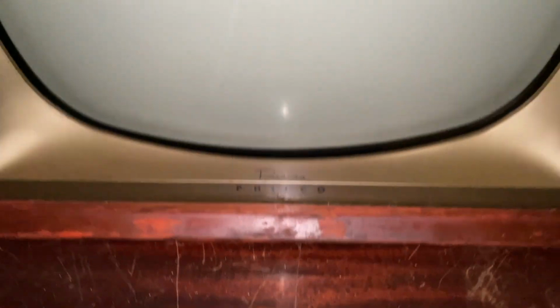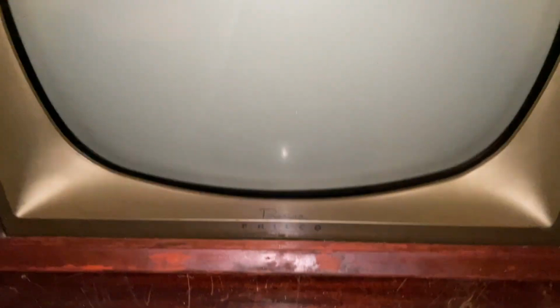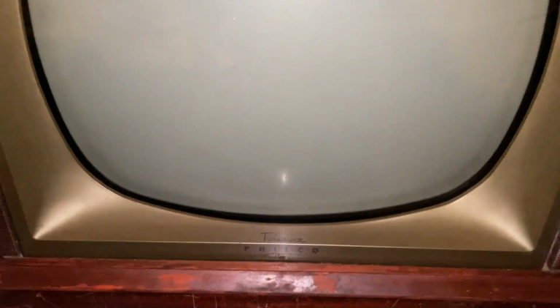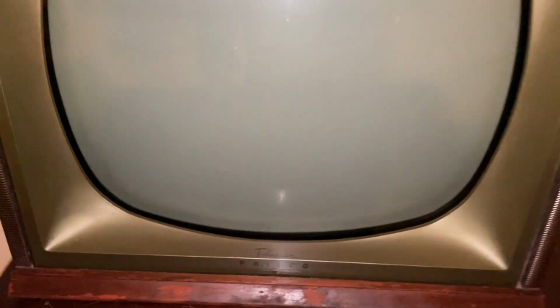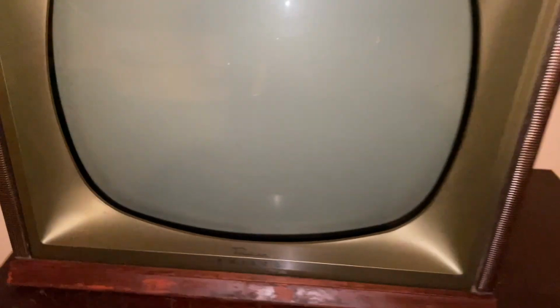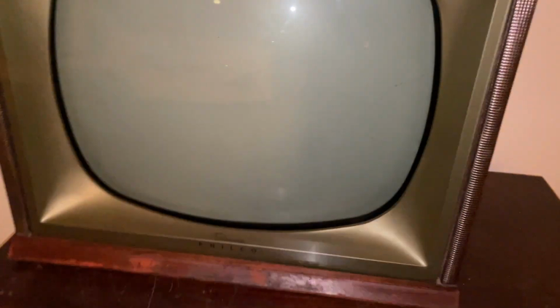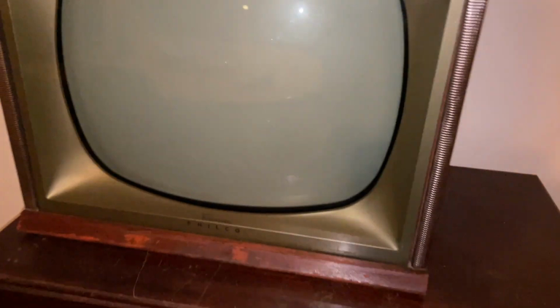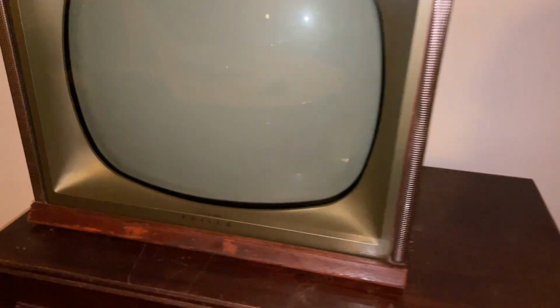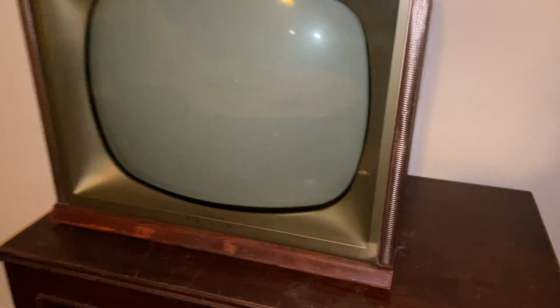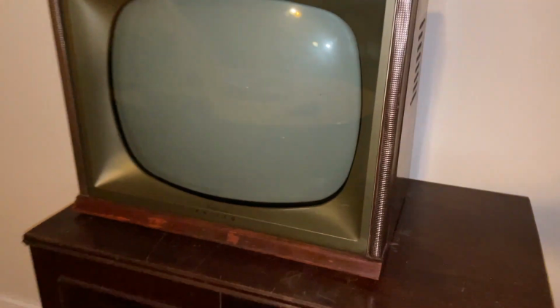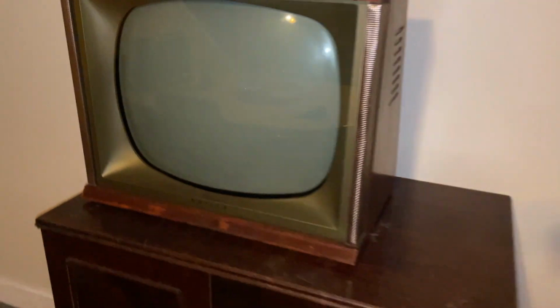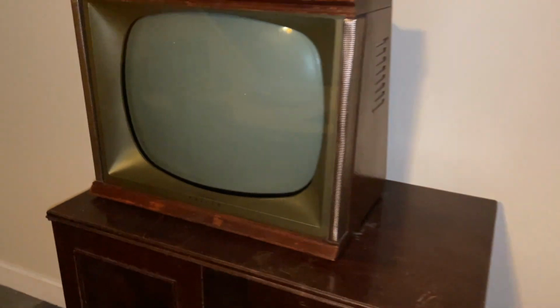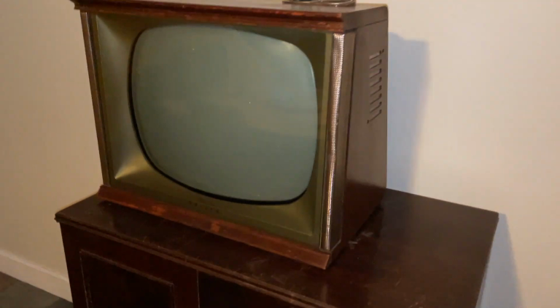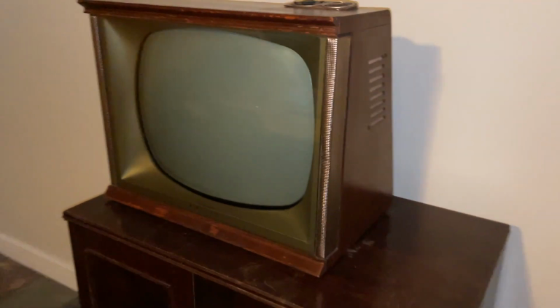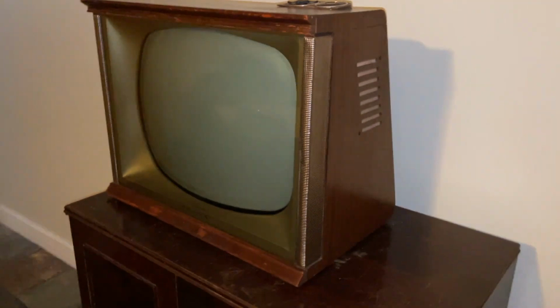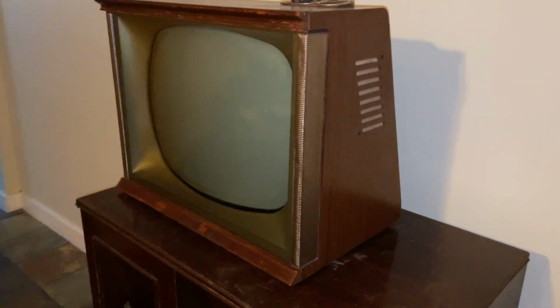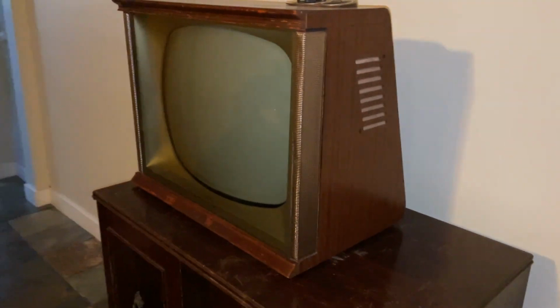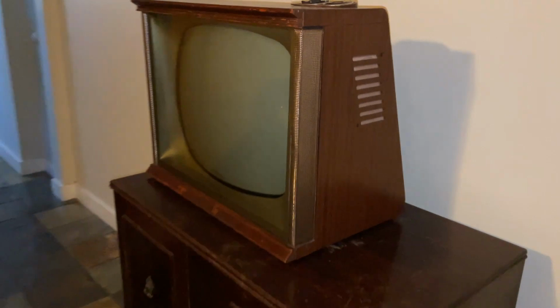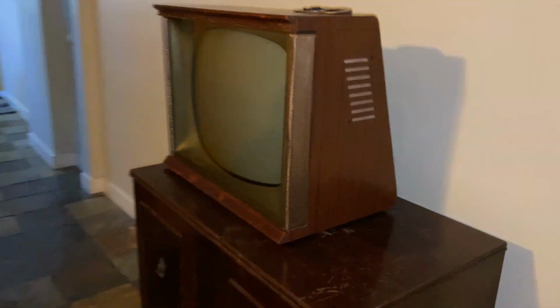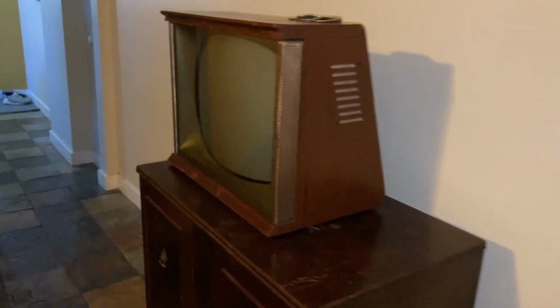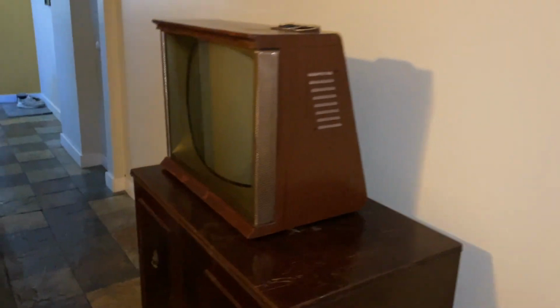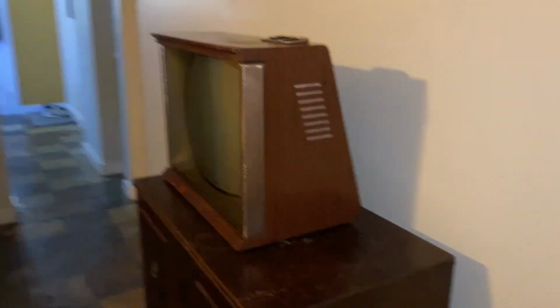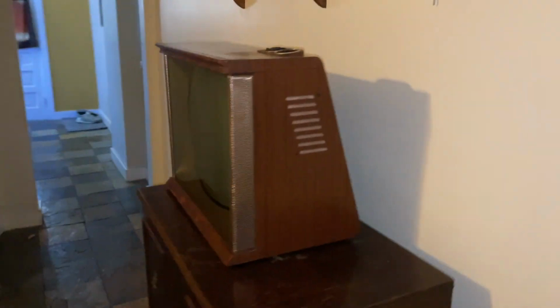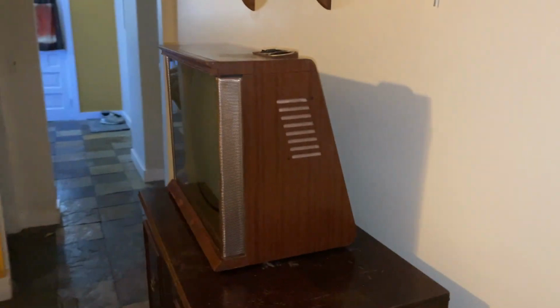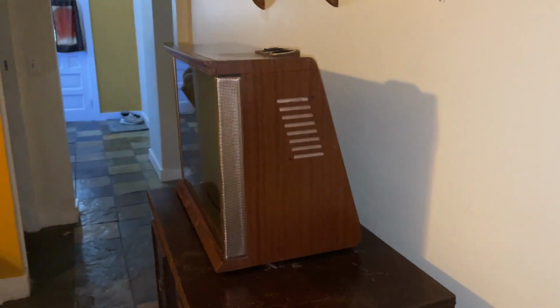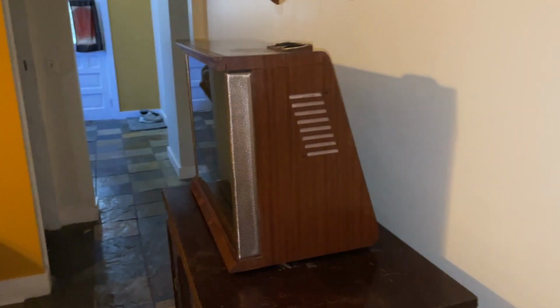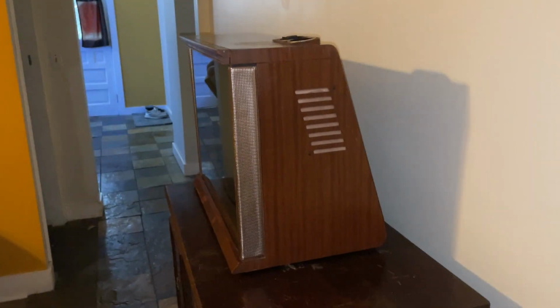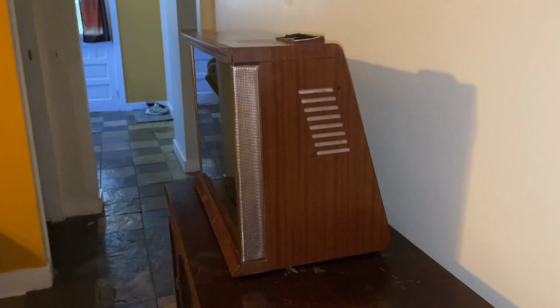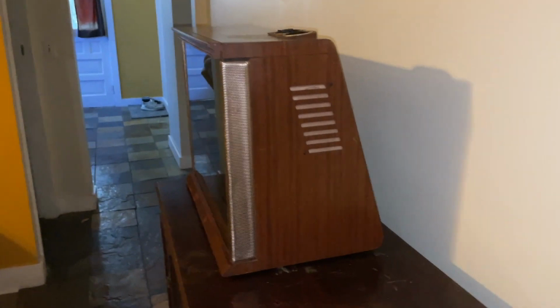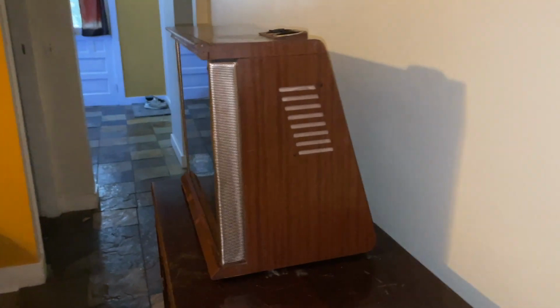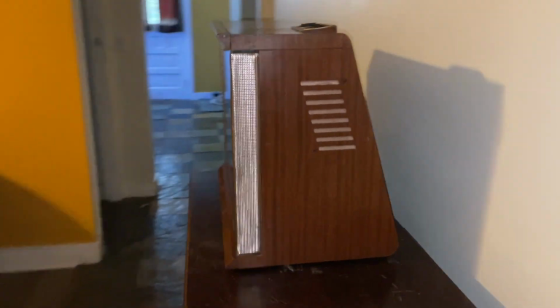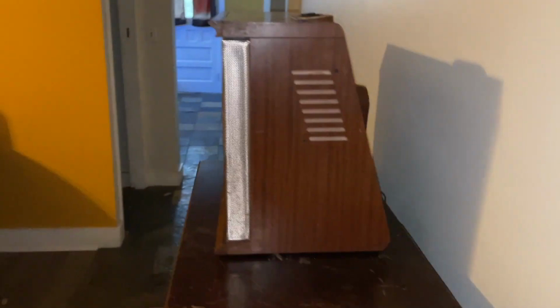What's up guys? It's Blake, aka Philco Ba, here with another installment of my Philco 1959 Philco Predicta showcase.